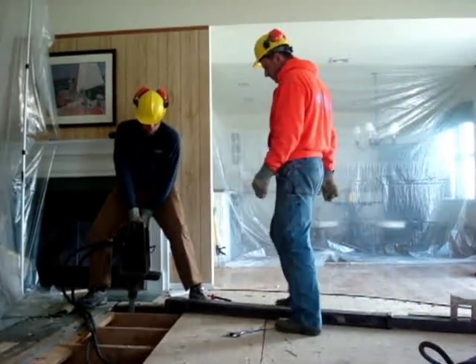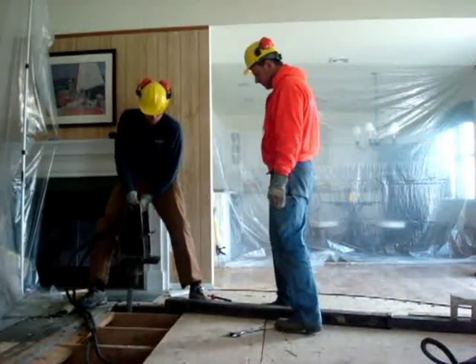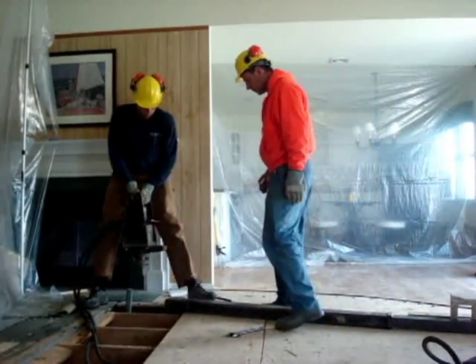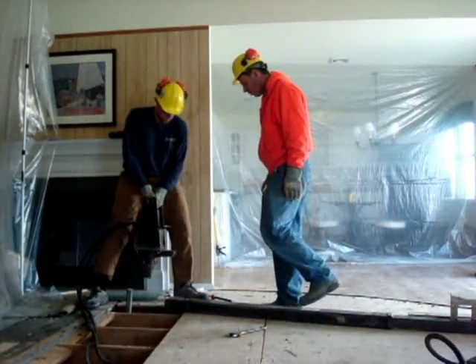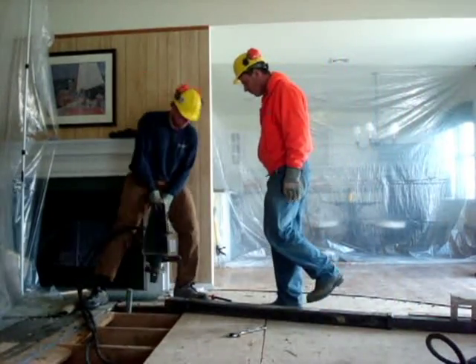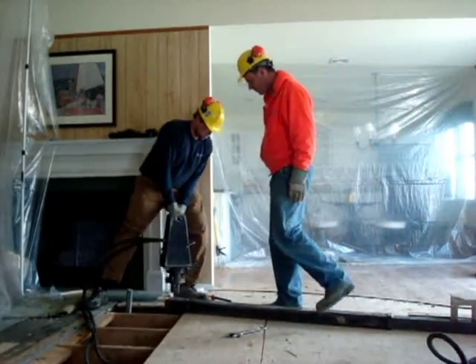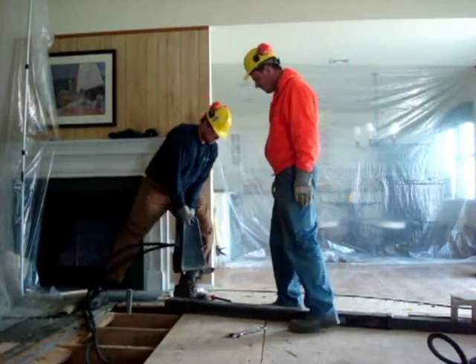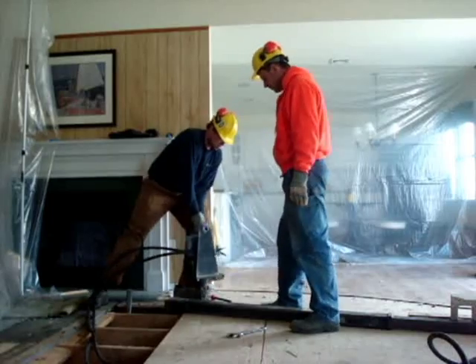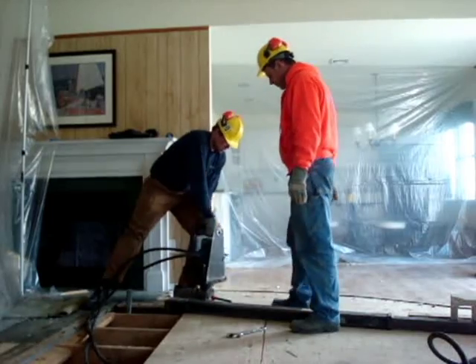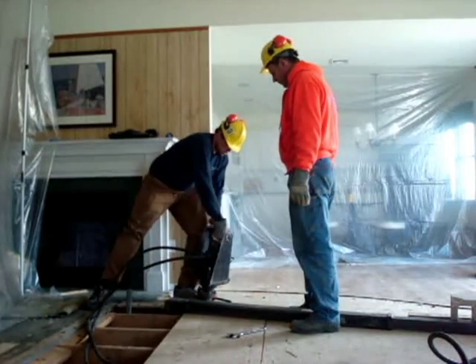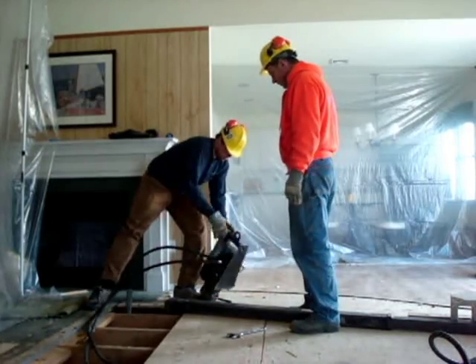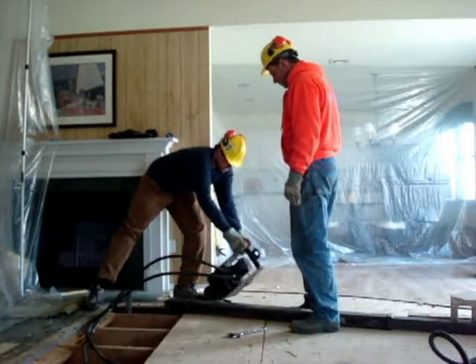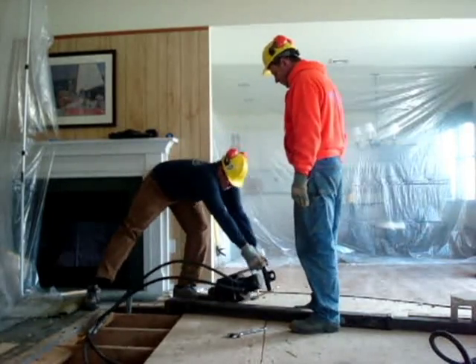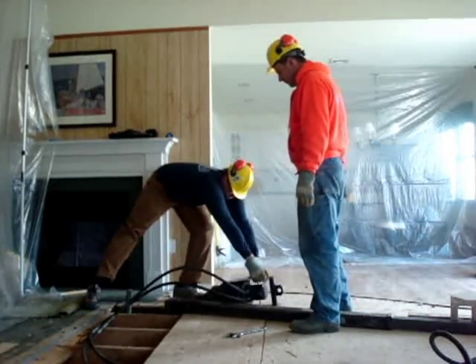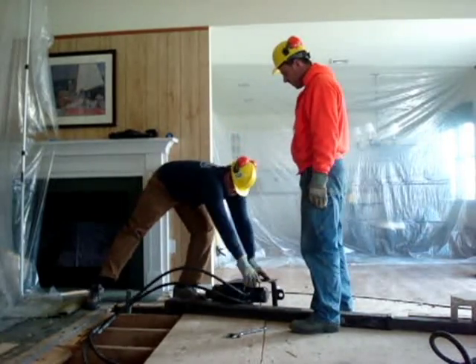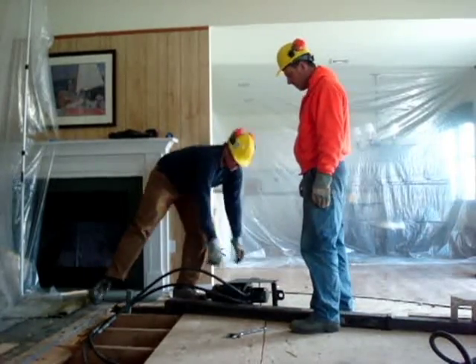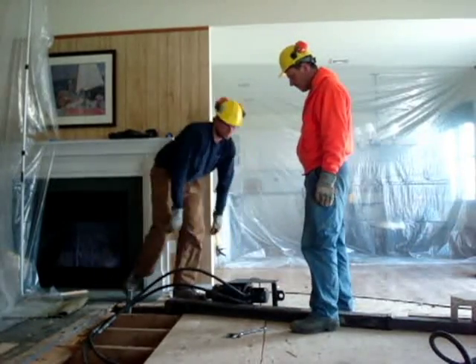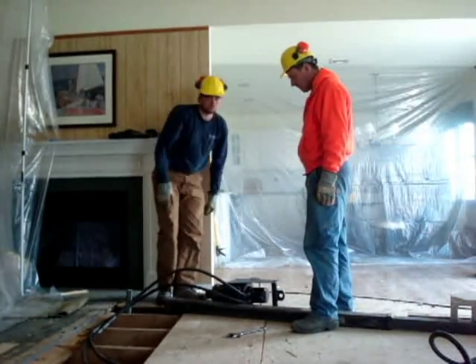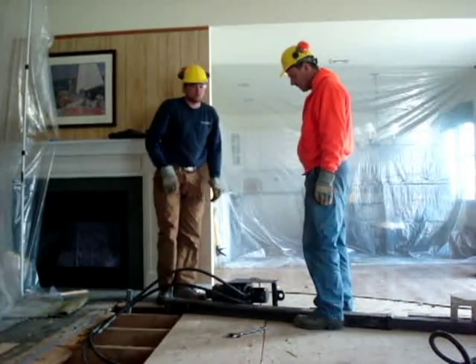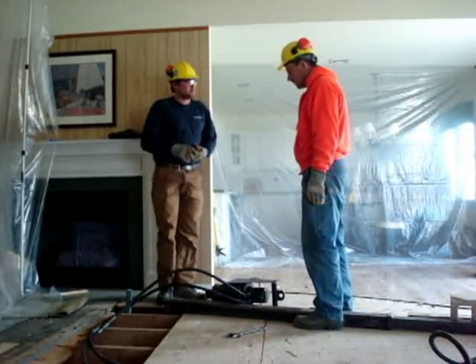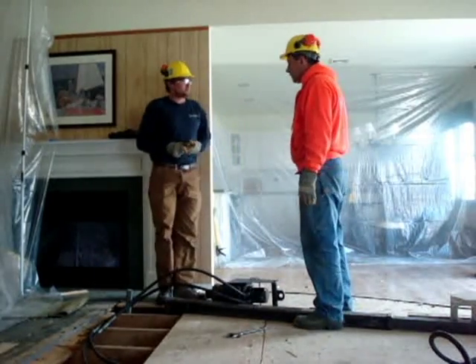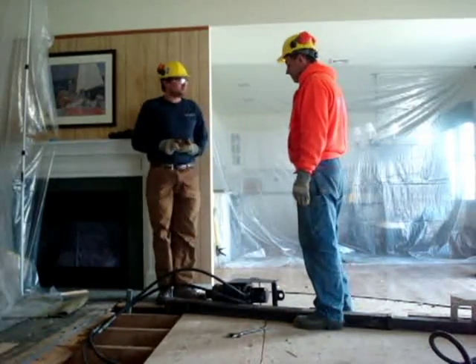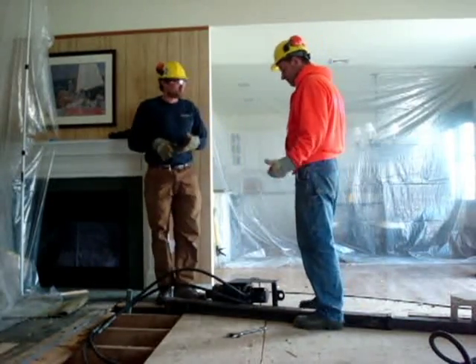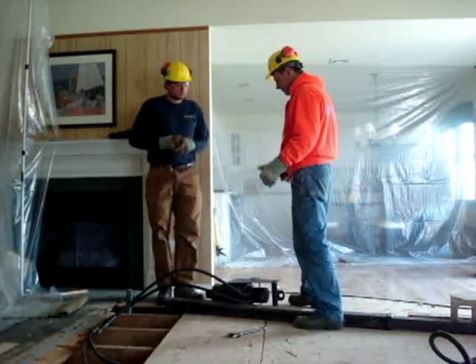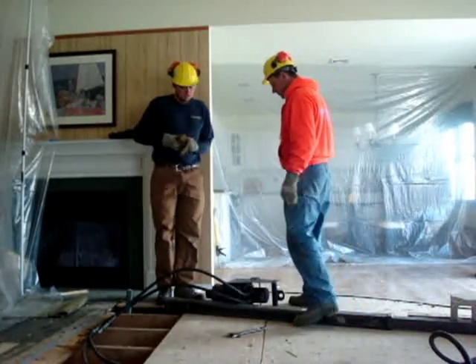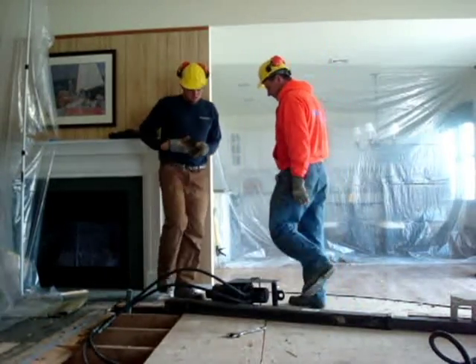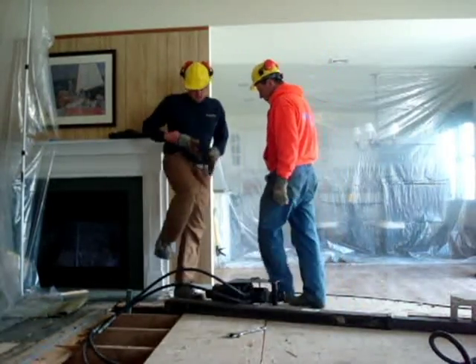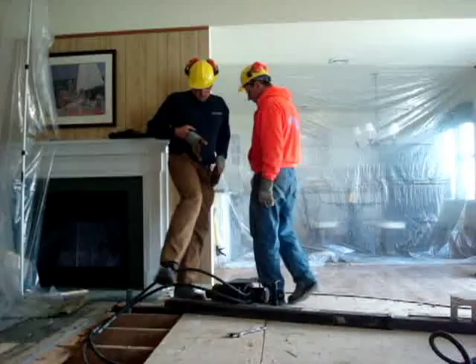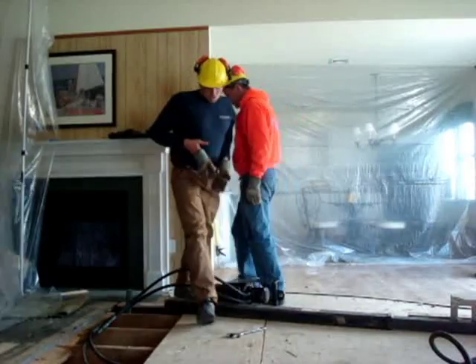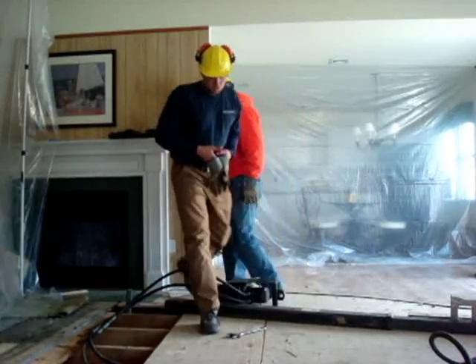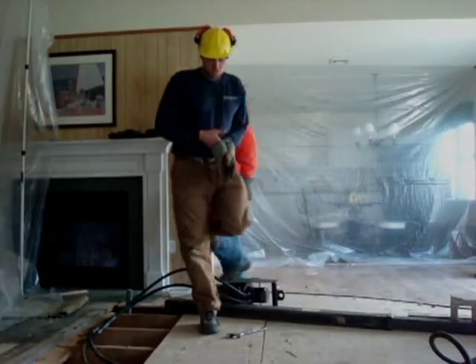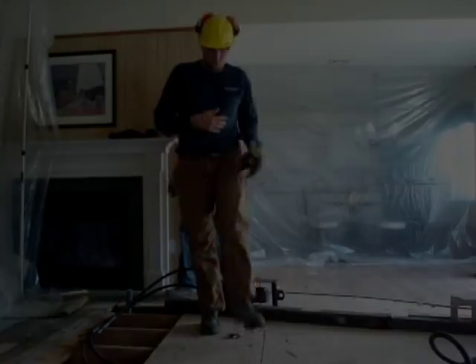After the installation of each pile, underpinning brackets are installed under the foundation footing, which is then lifted back into place.